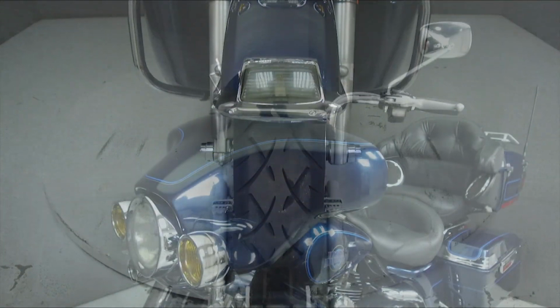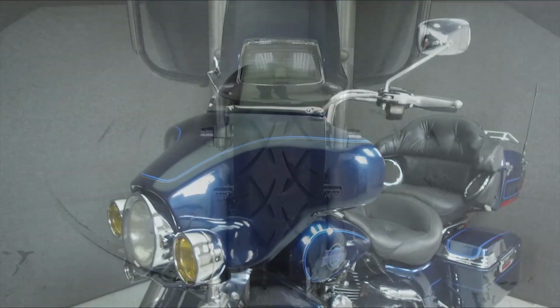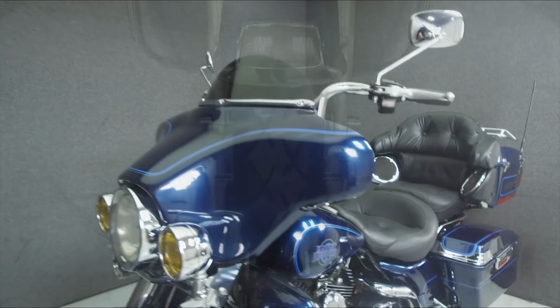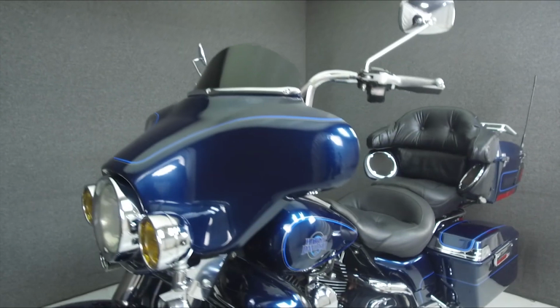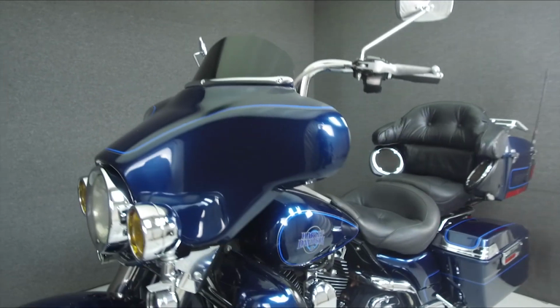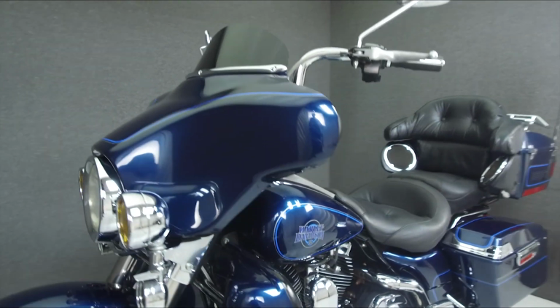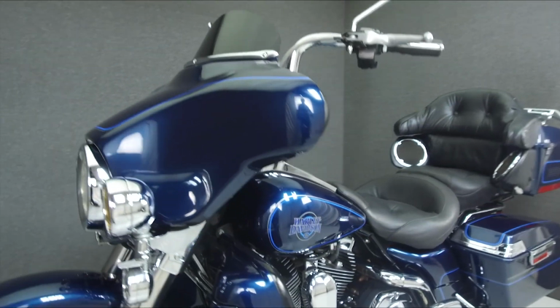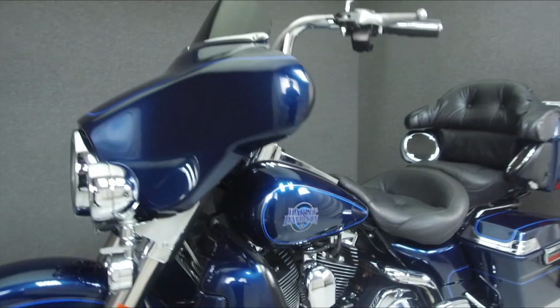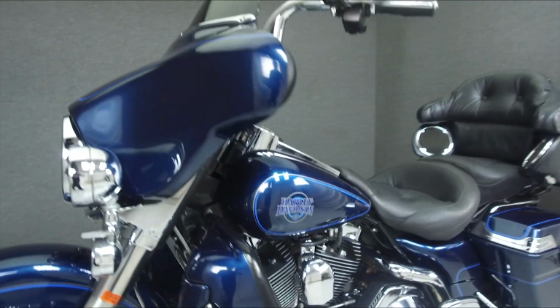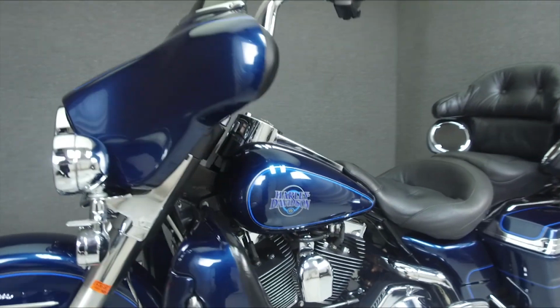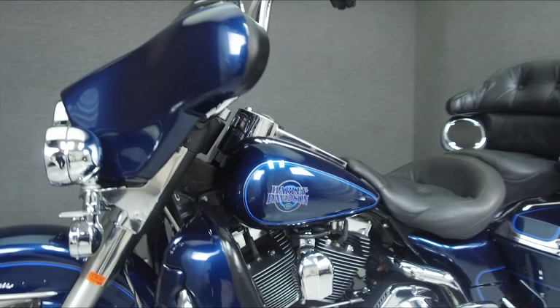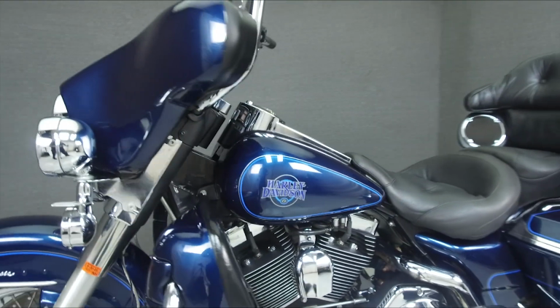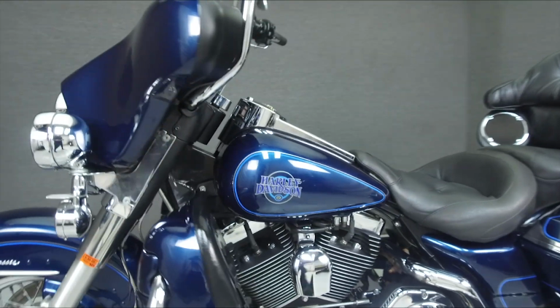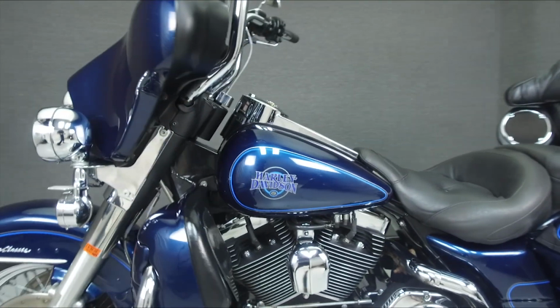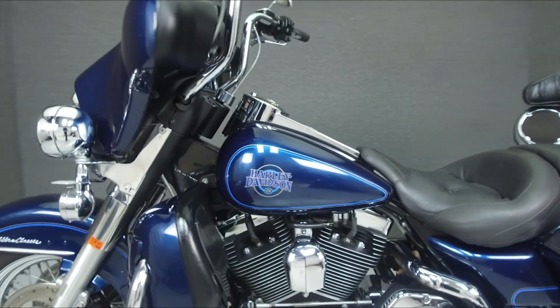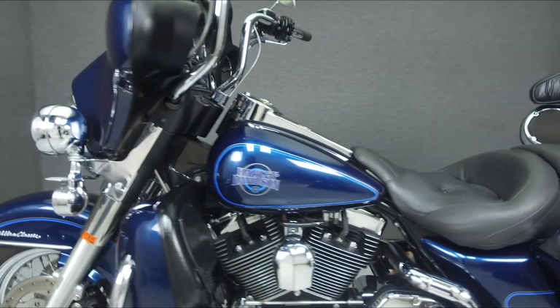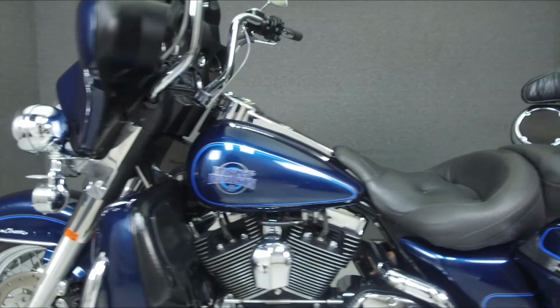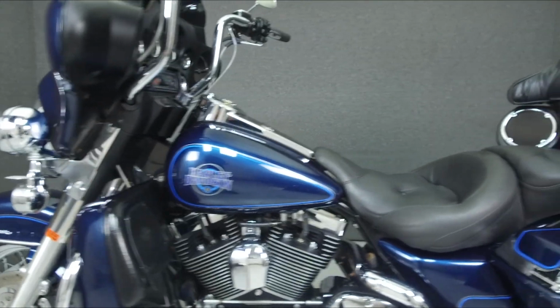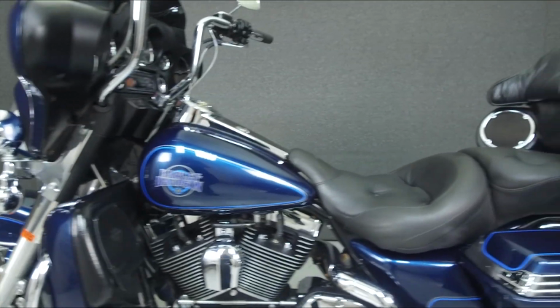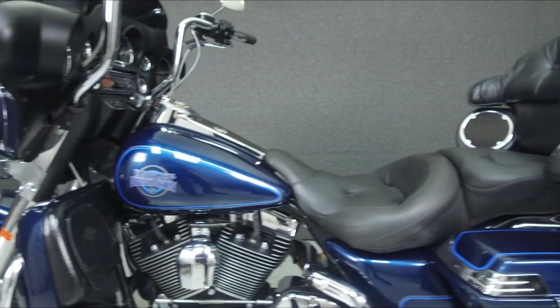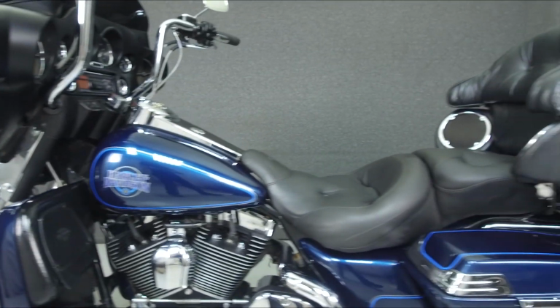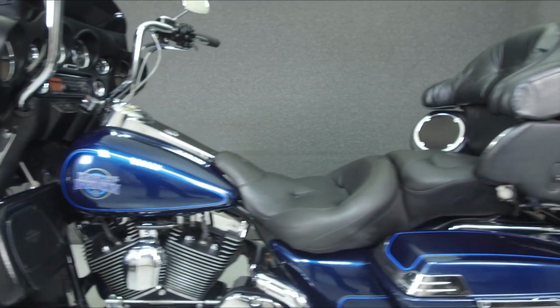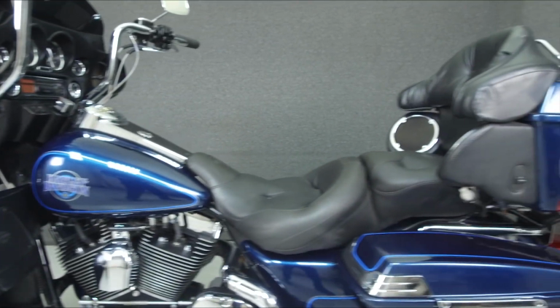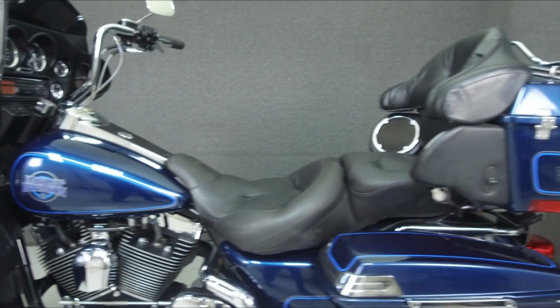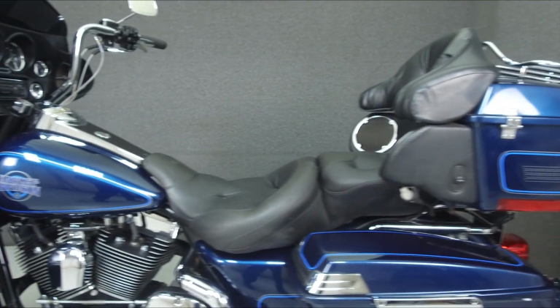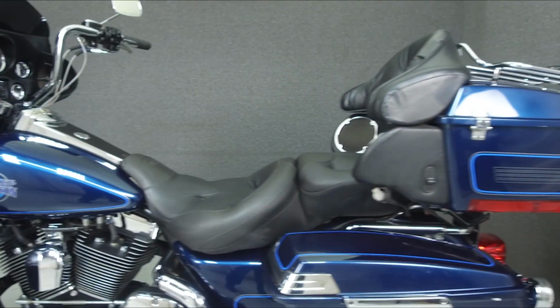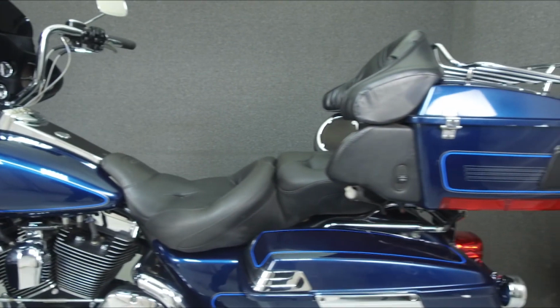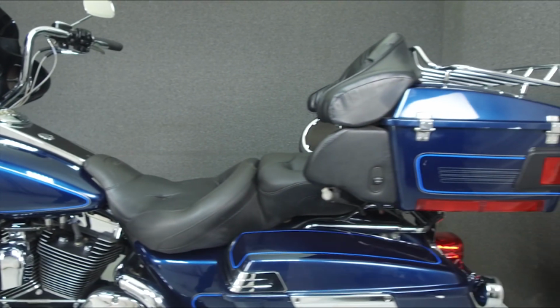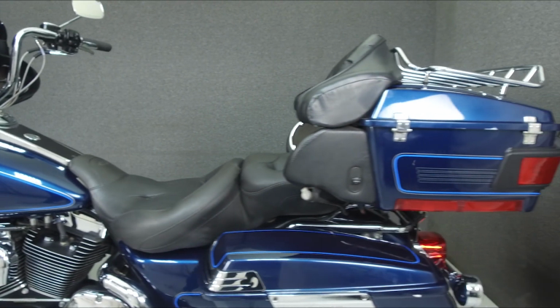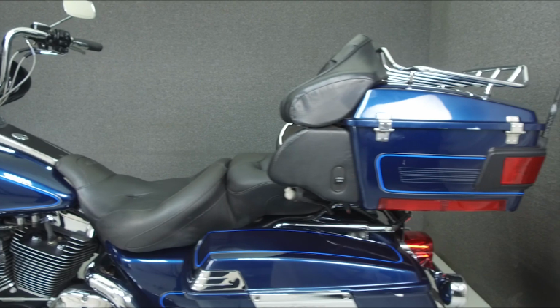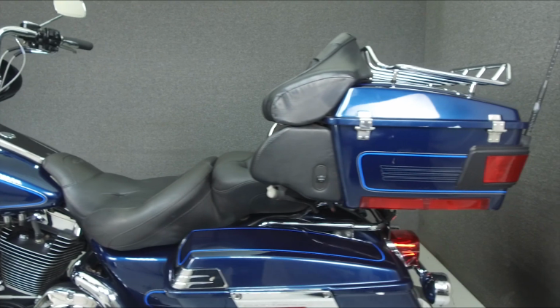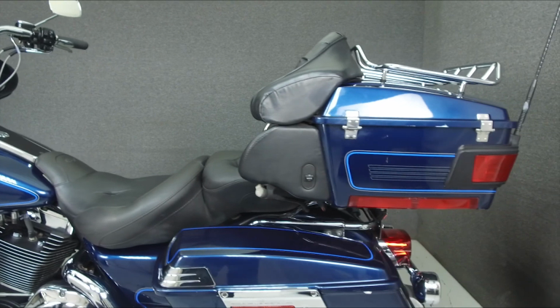This bike comes equipped with a multi-function 4-speaker stereo system, cruise control, and a security system with a proximity fob.